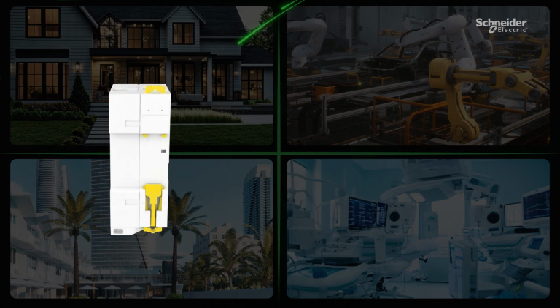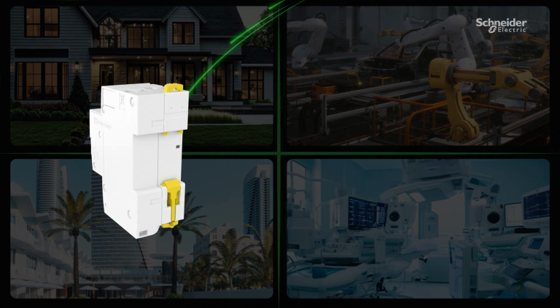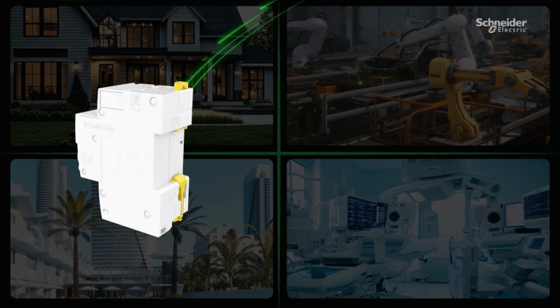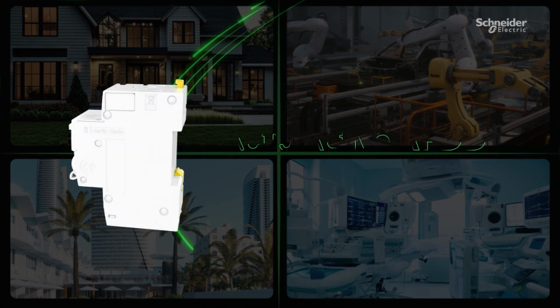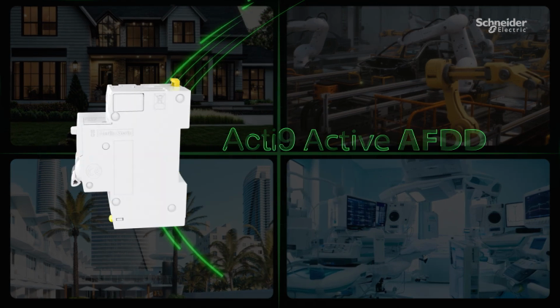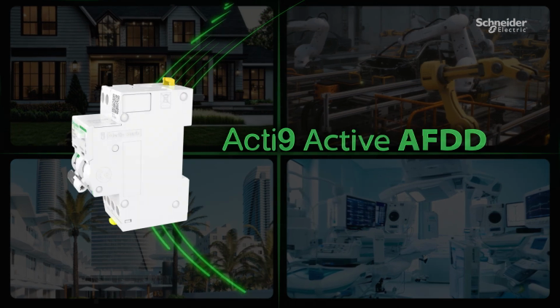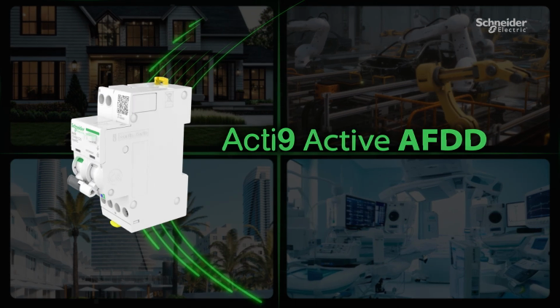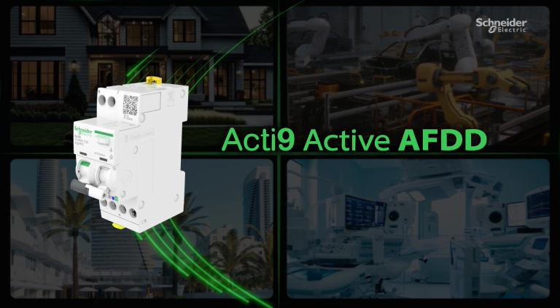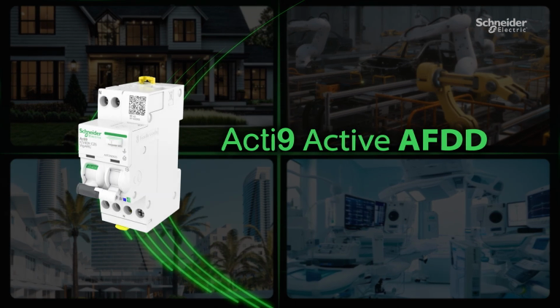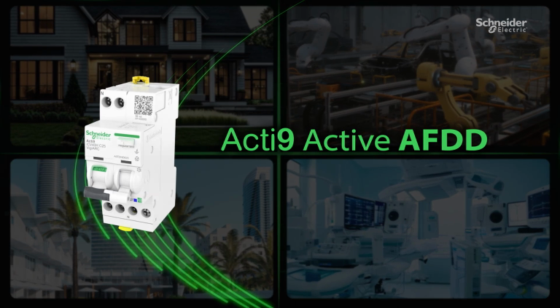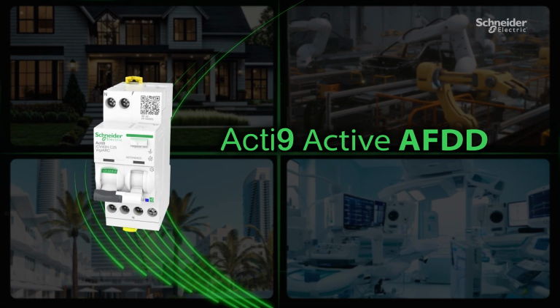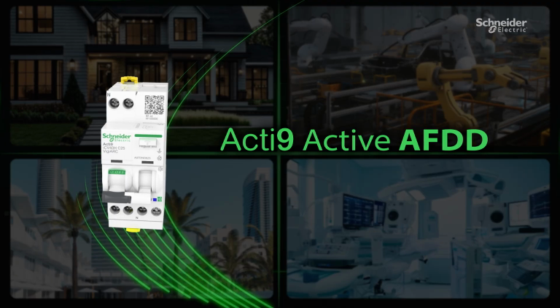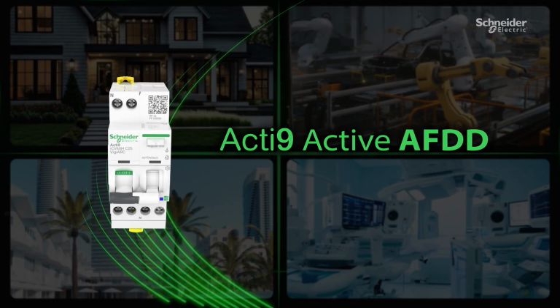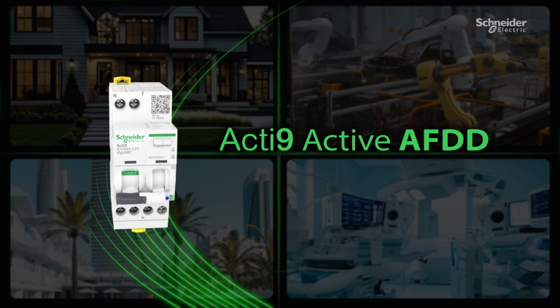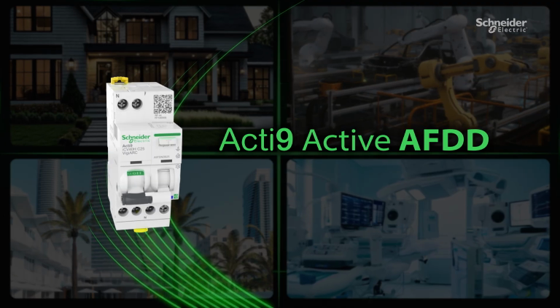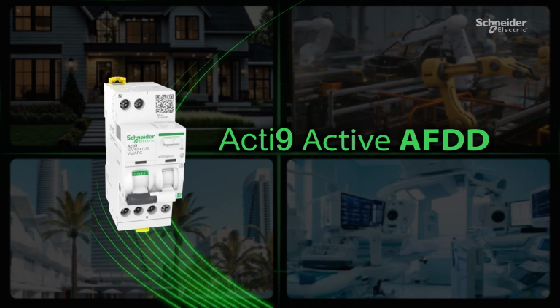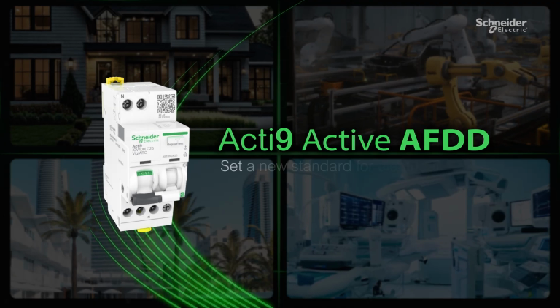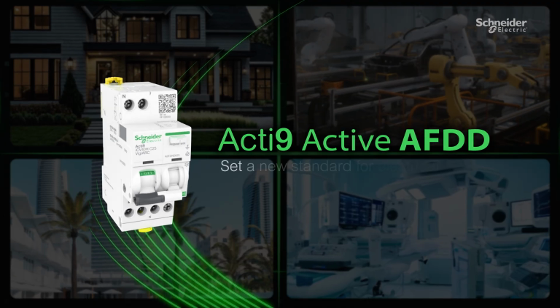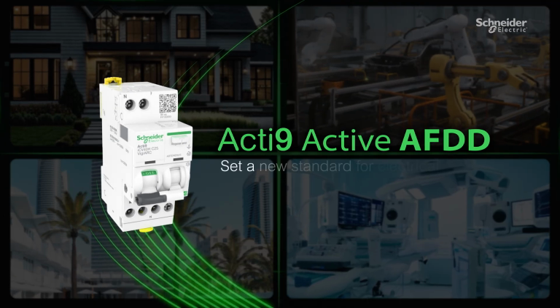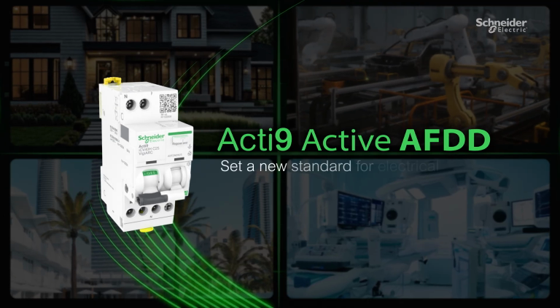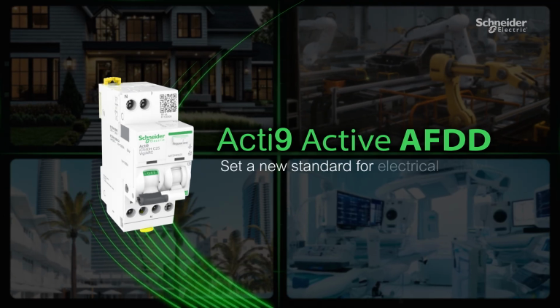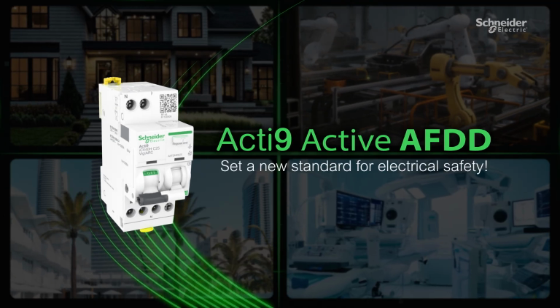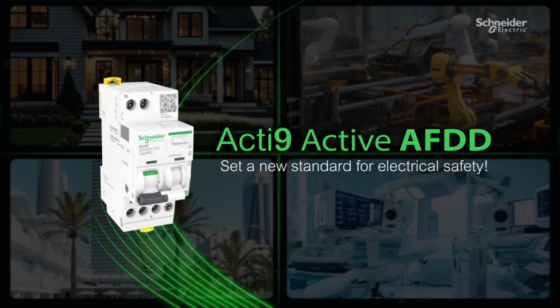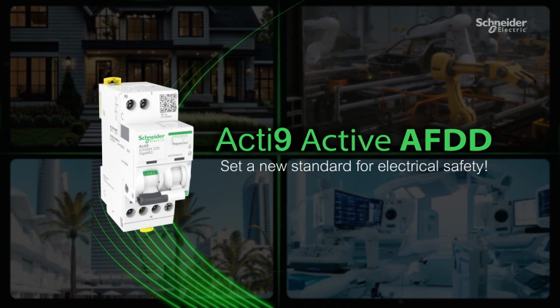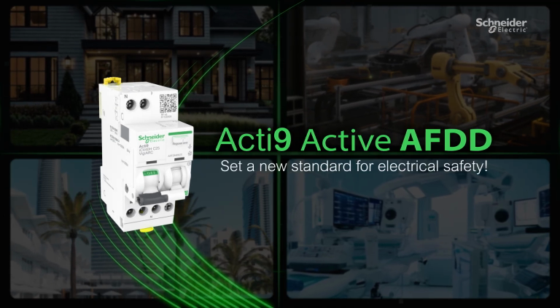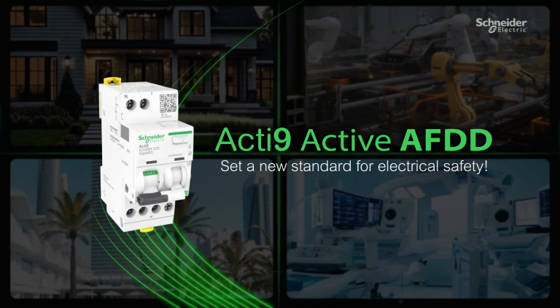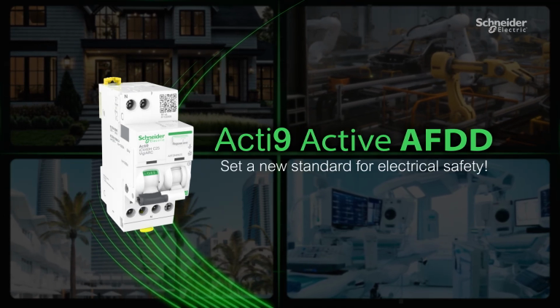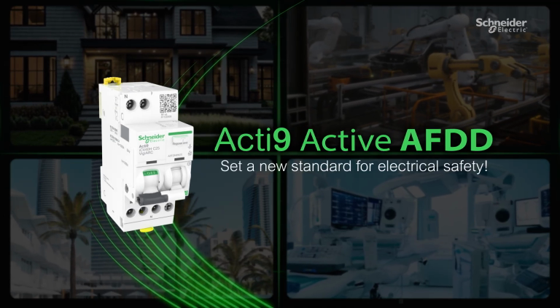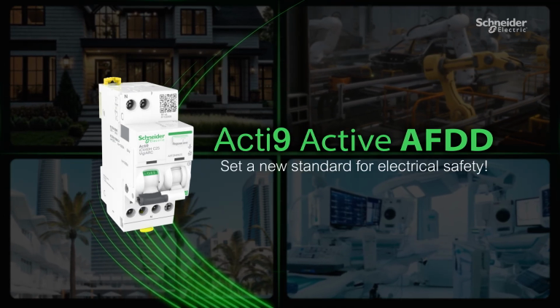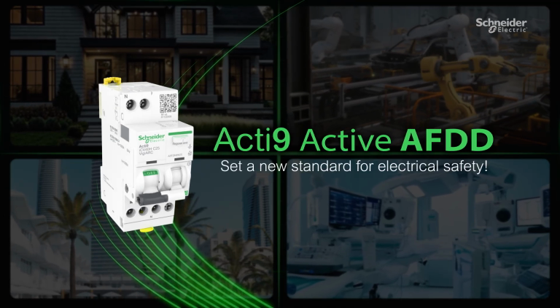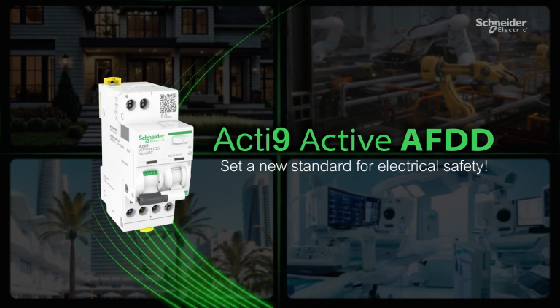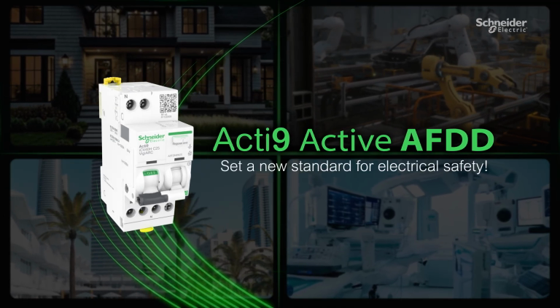Schneider Electric's Acti9 Active AFDD — setting a new standard for electrical safety.